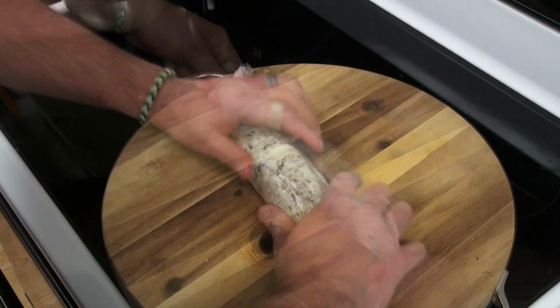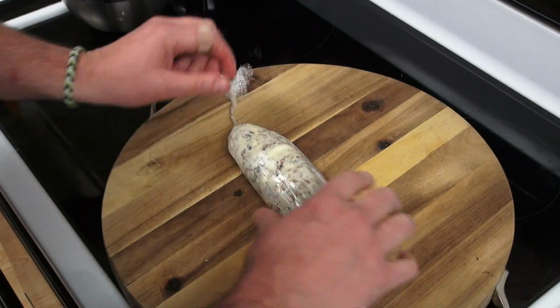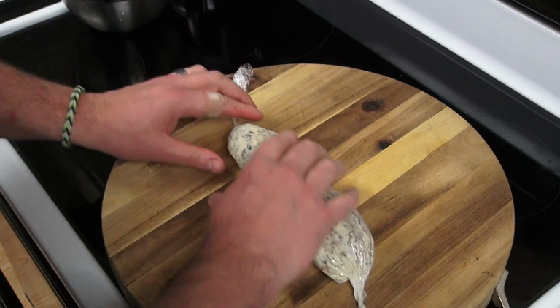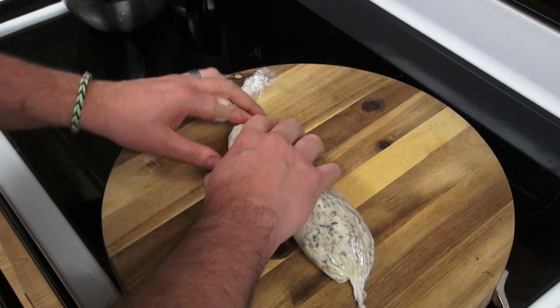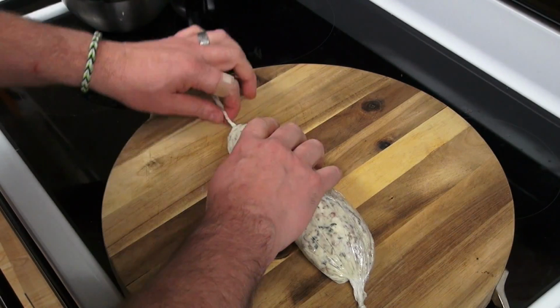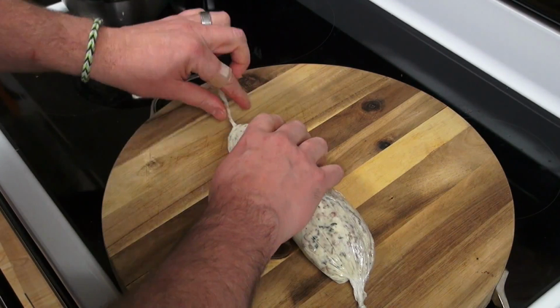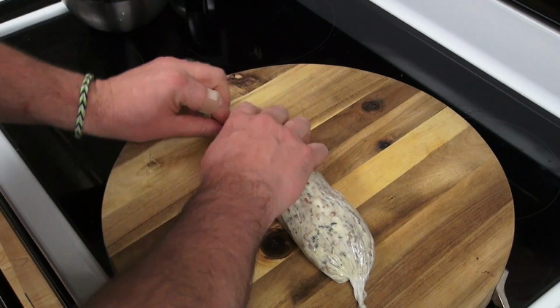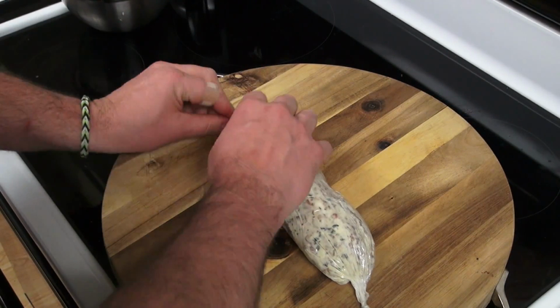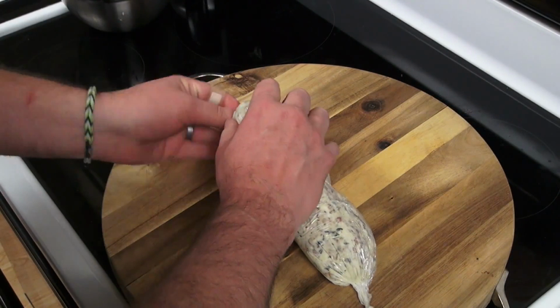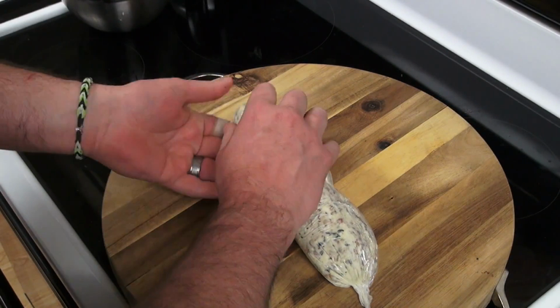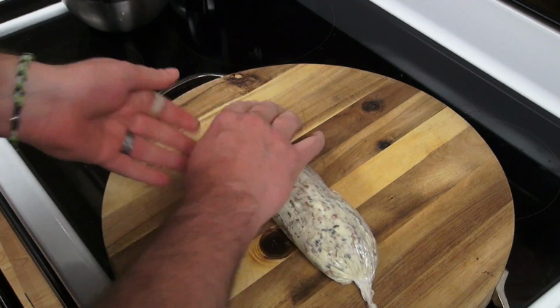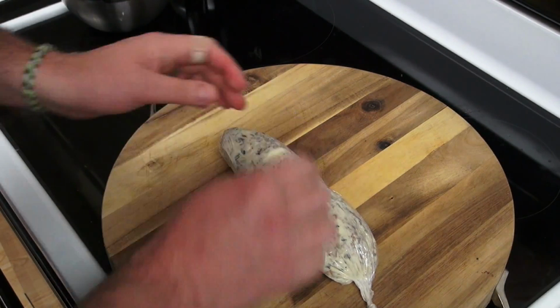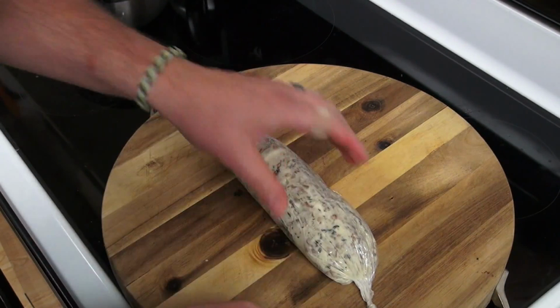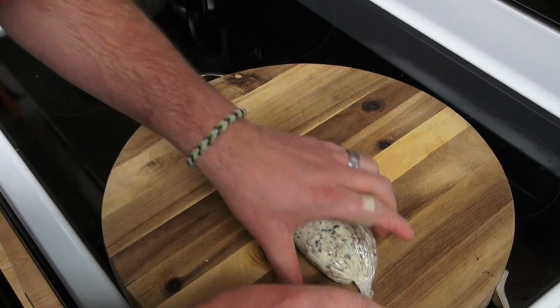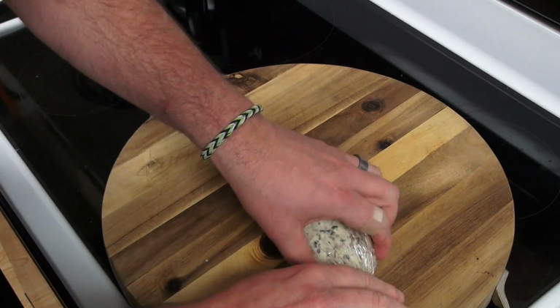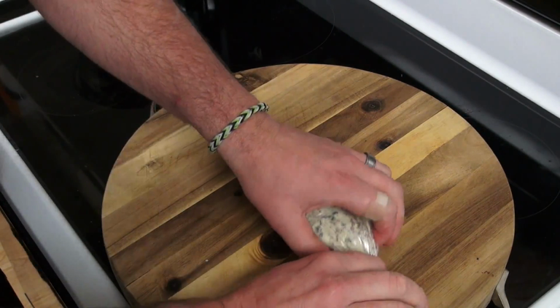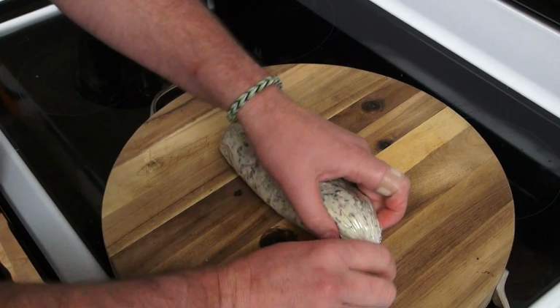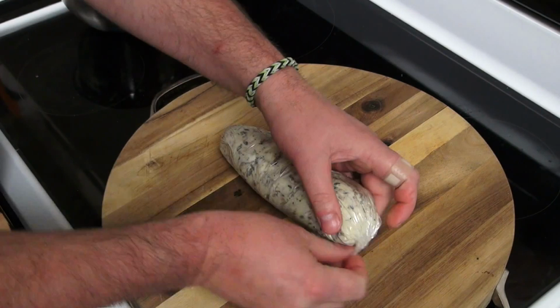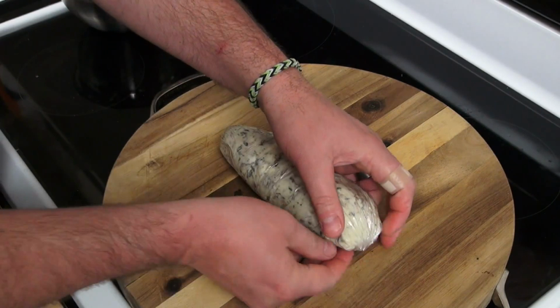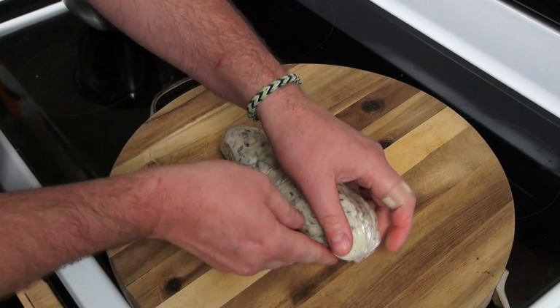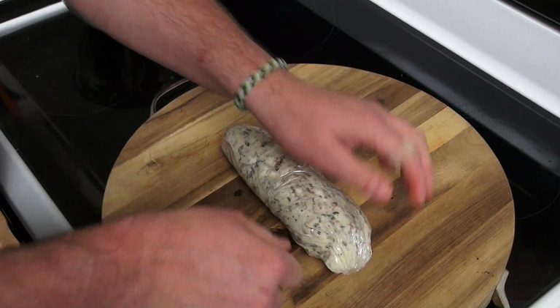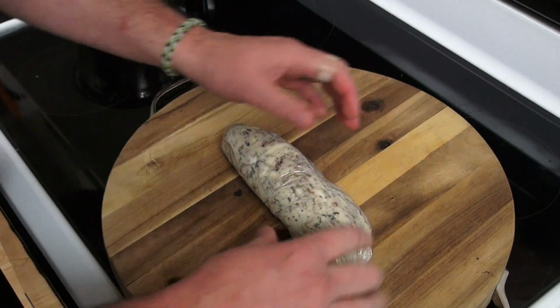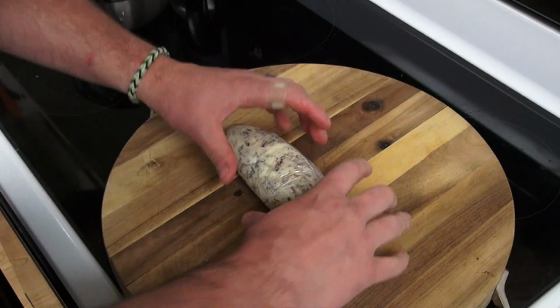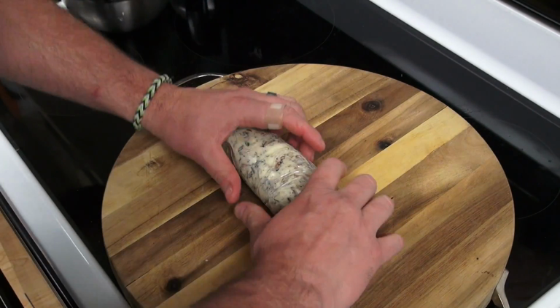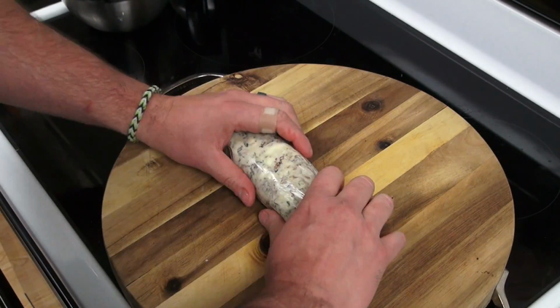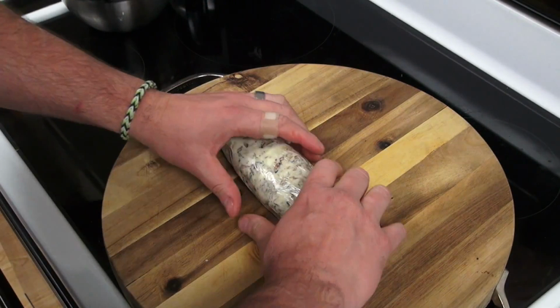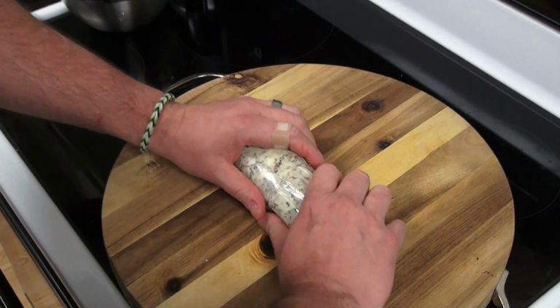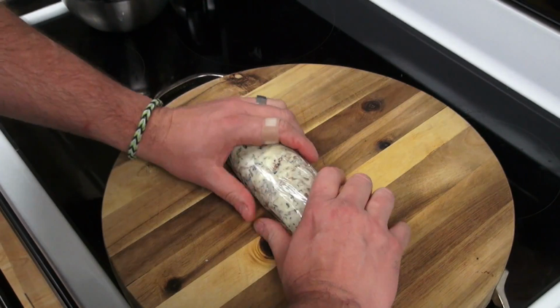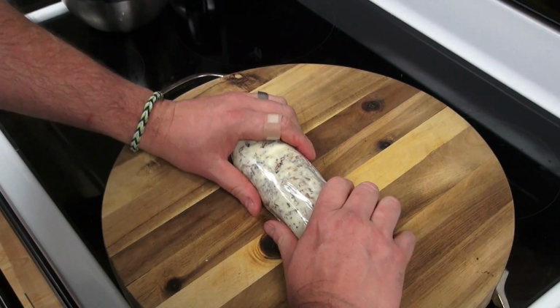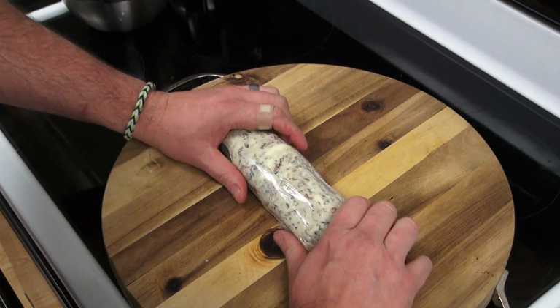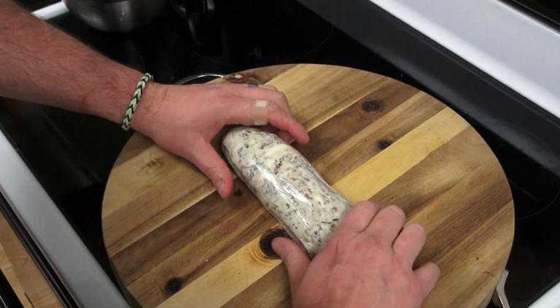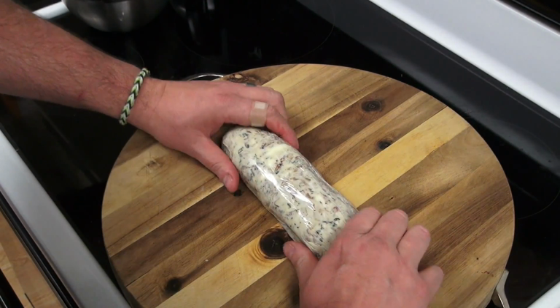What we are going to do at this point is go ahead and get this in the fridge and let it set up for a few hours.